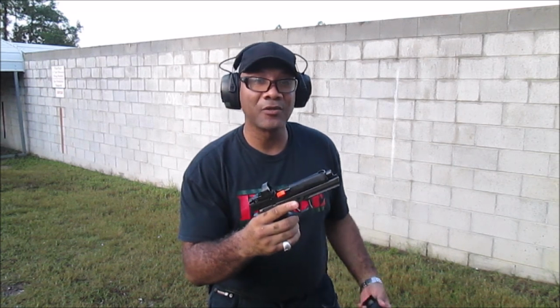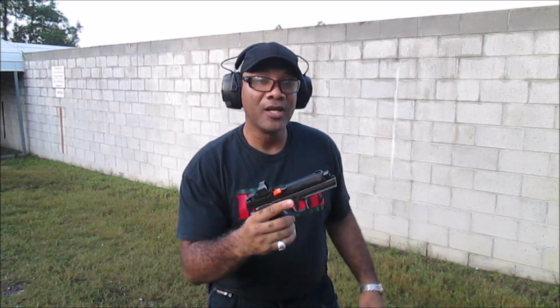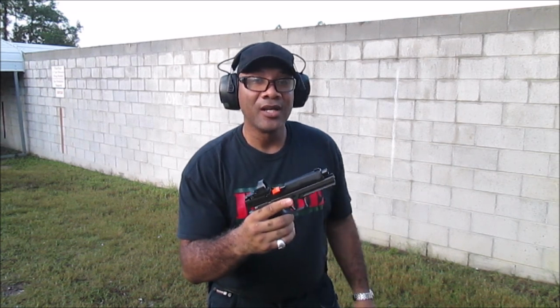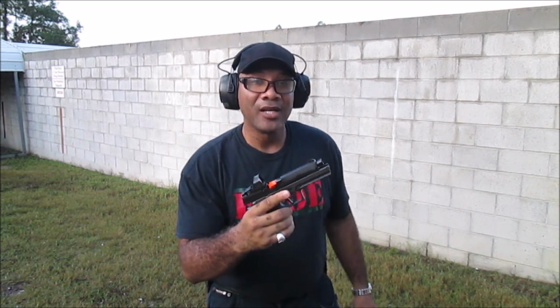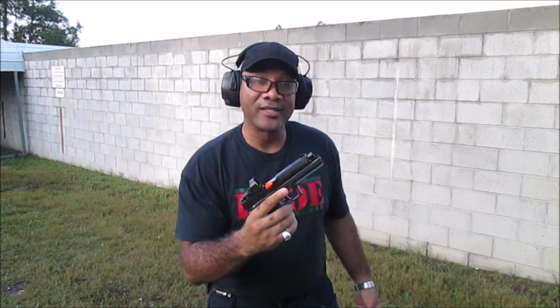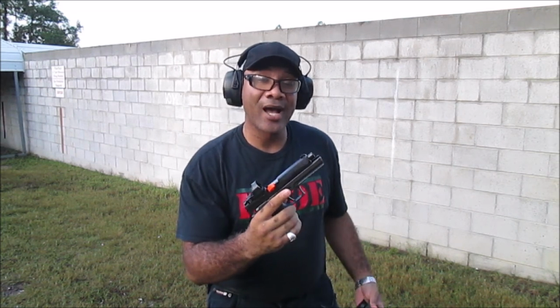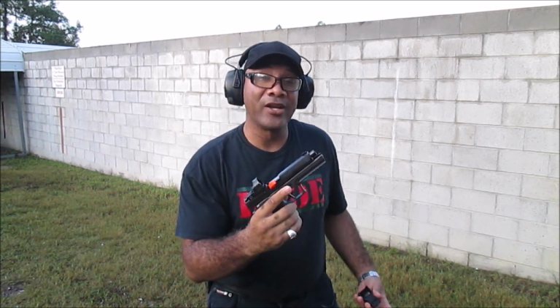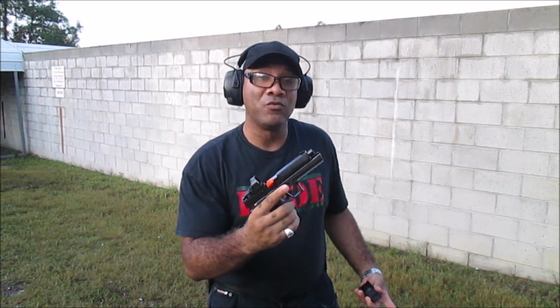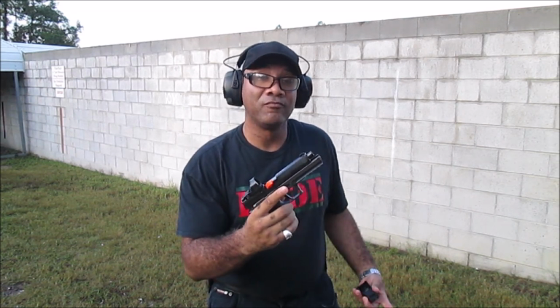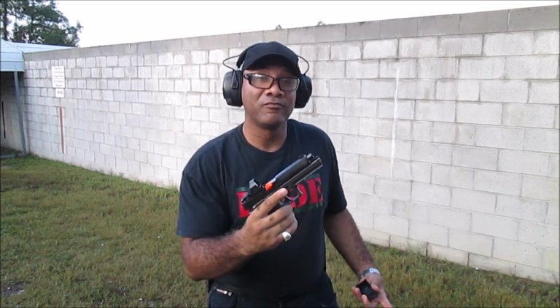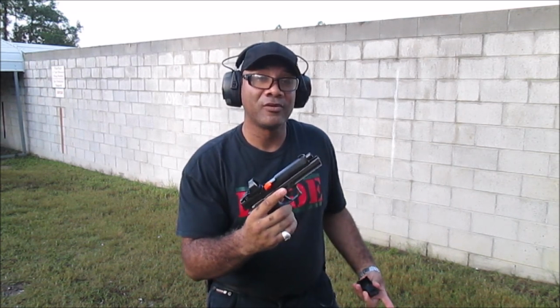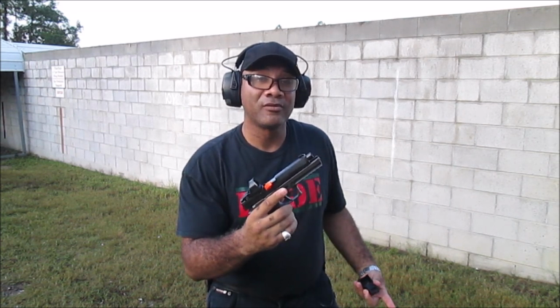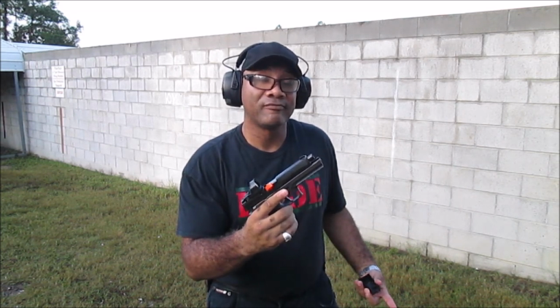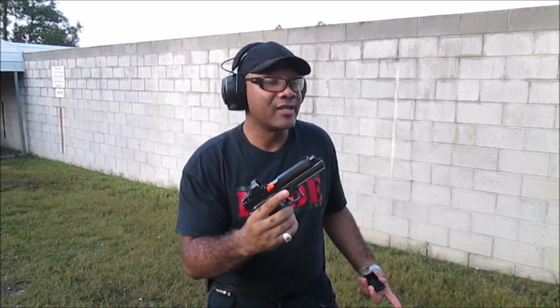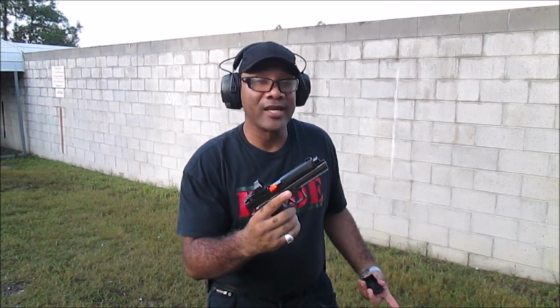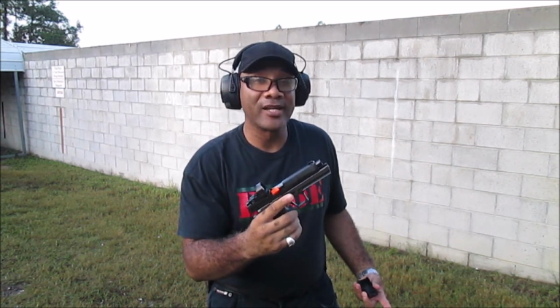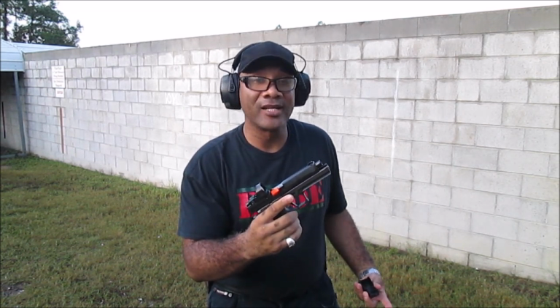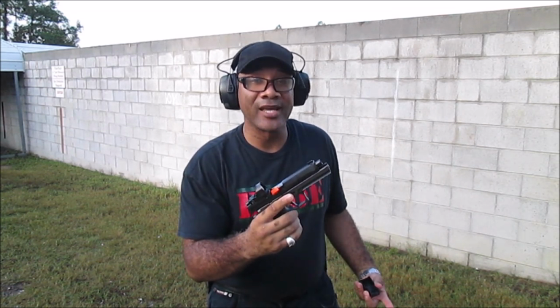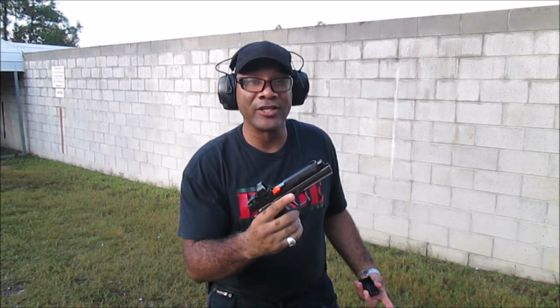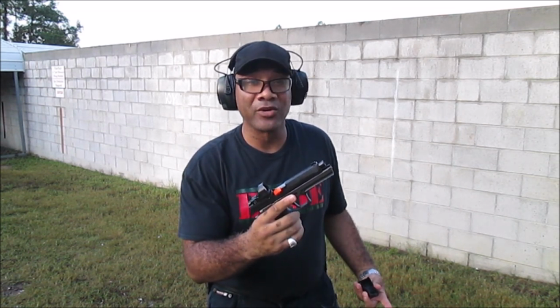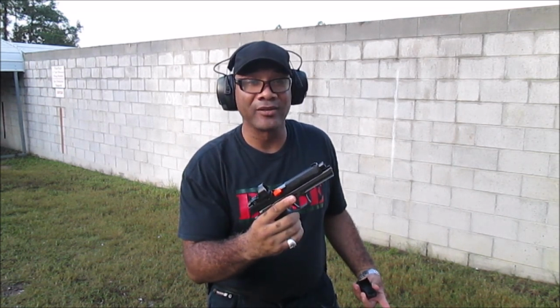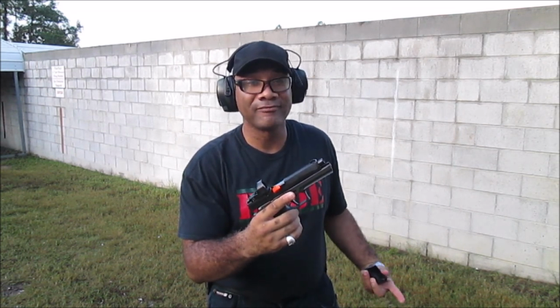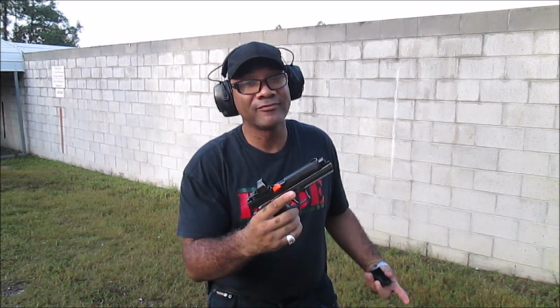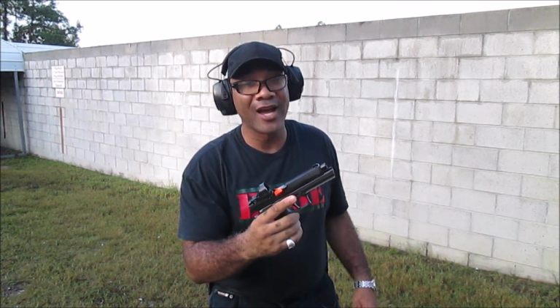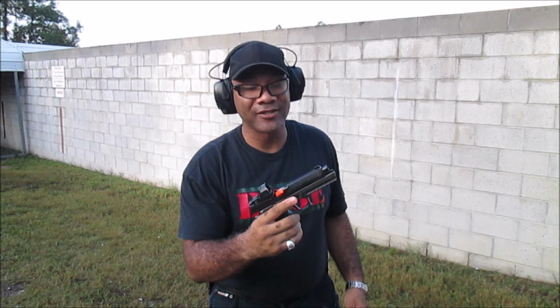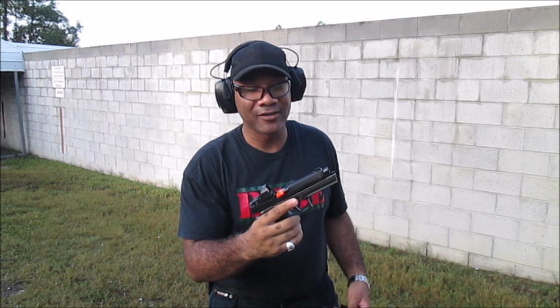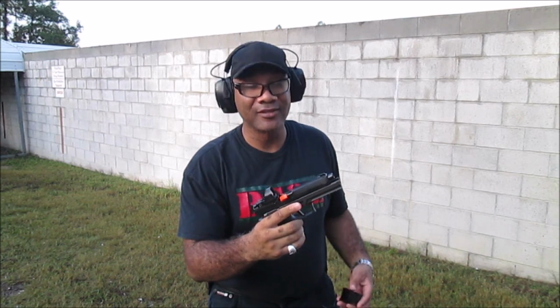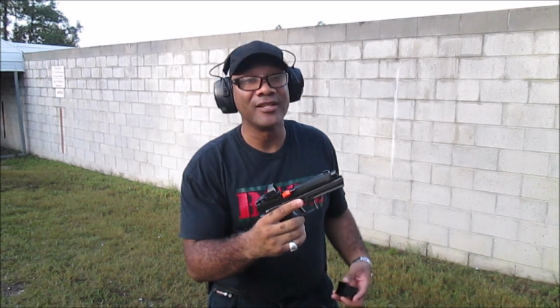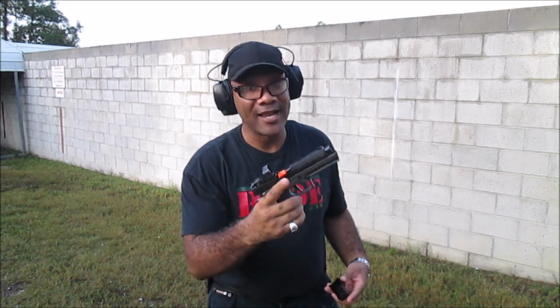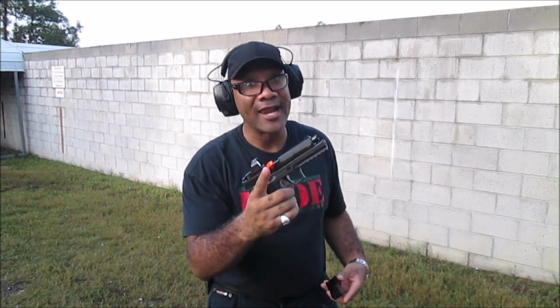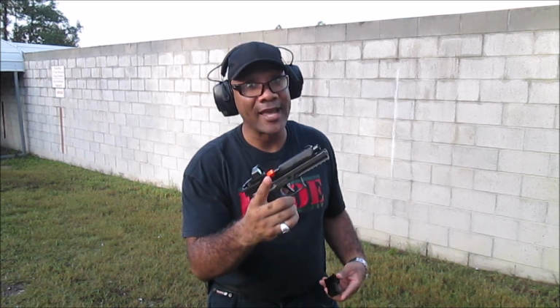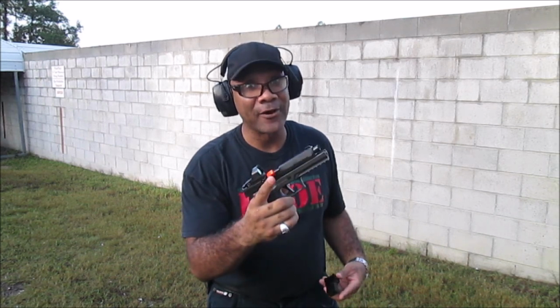So let's see what I do. Let's get it zeroed in. All right, let's get it going.